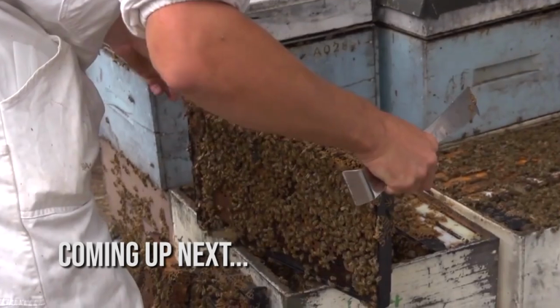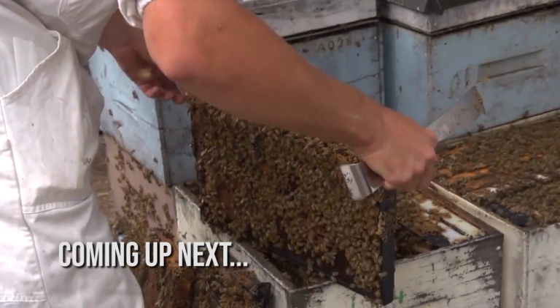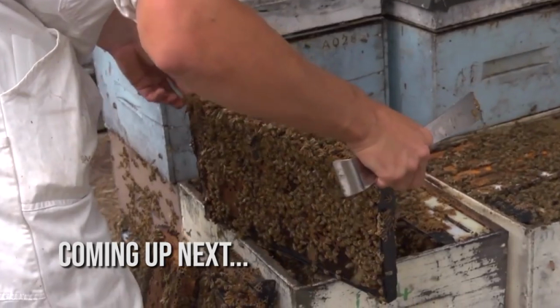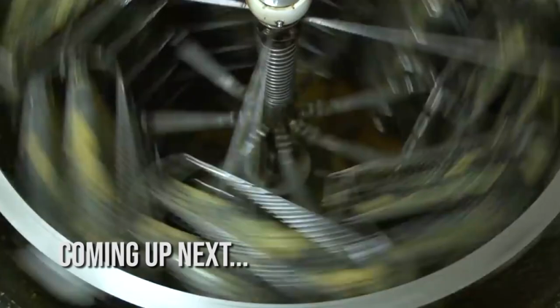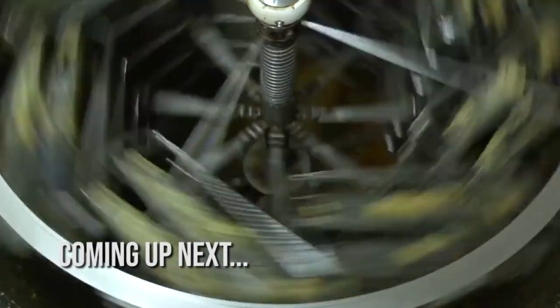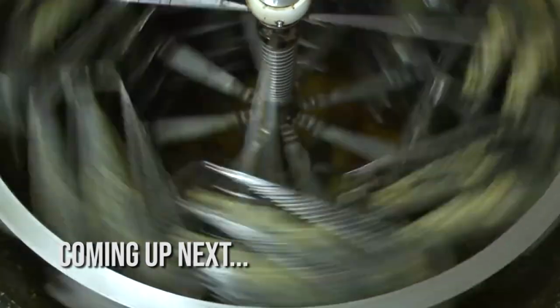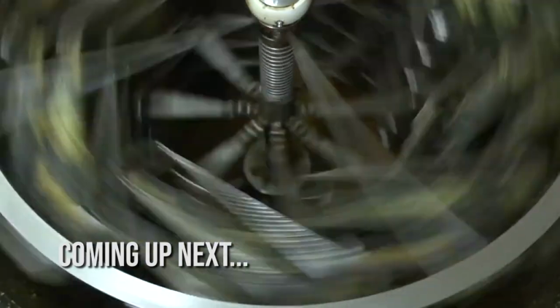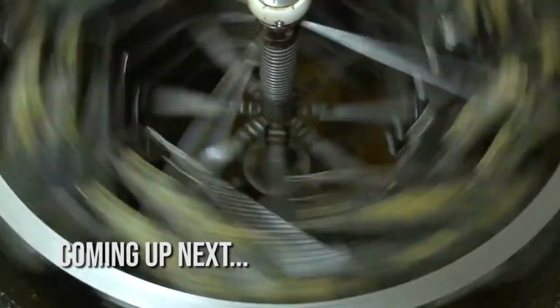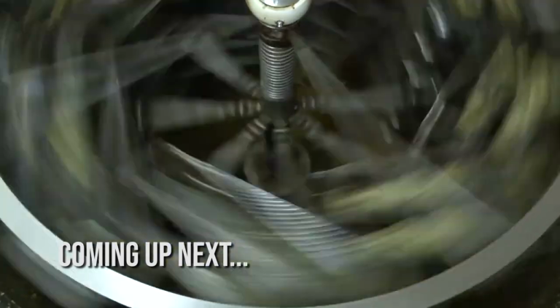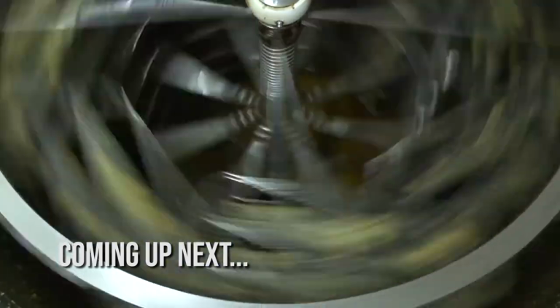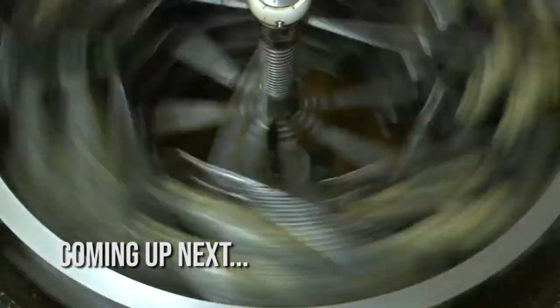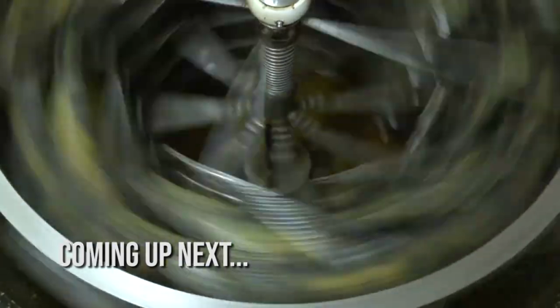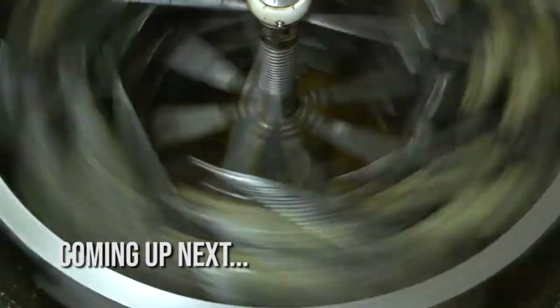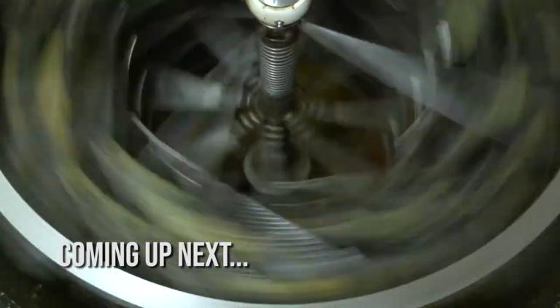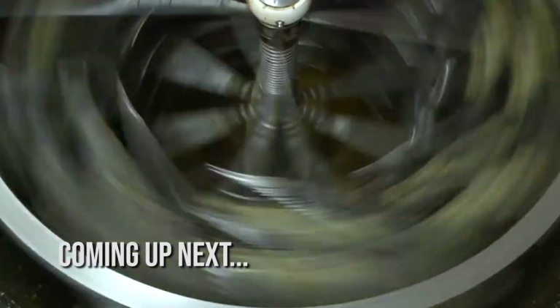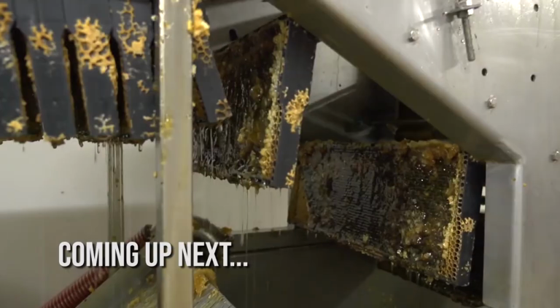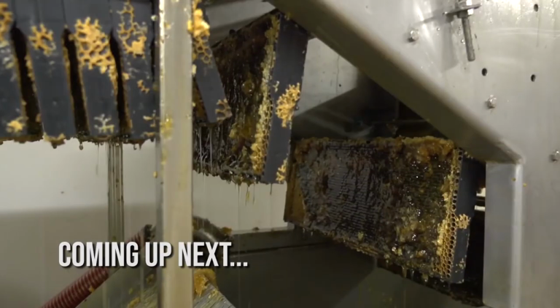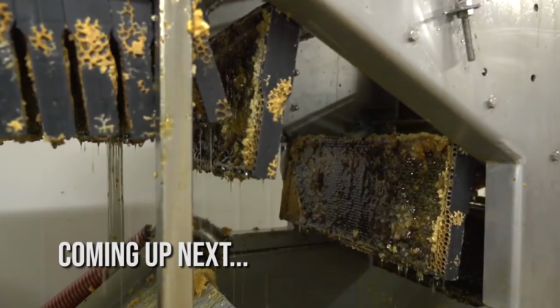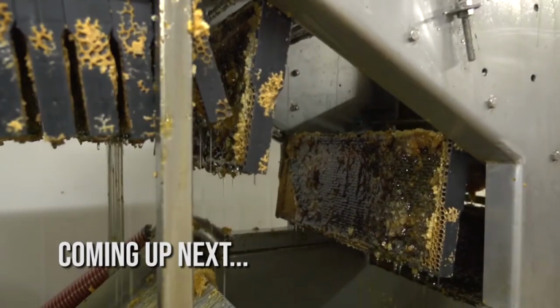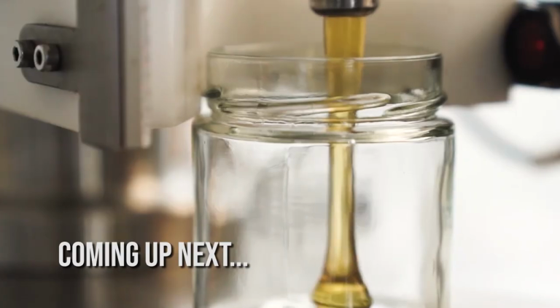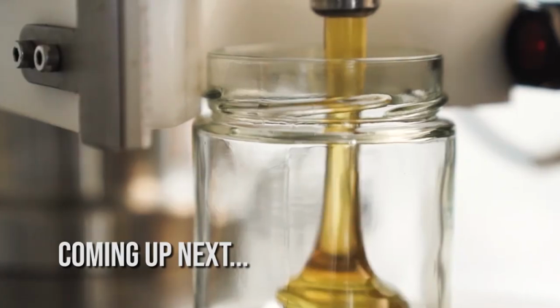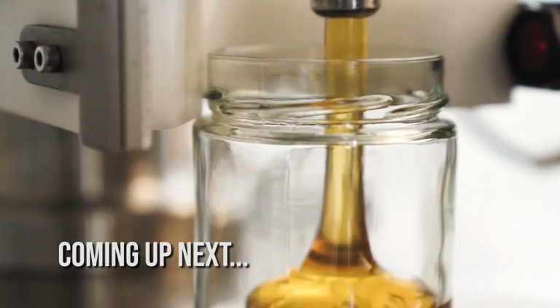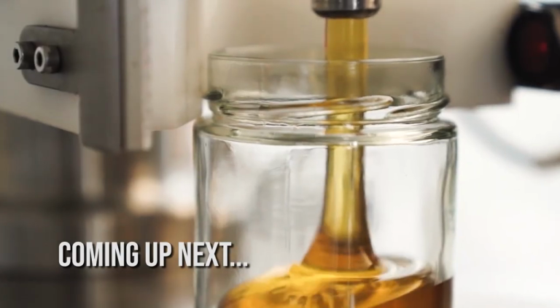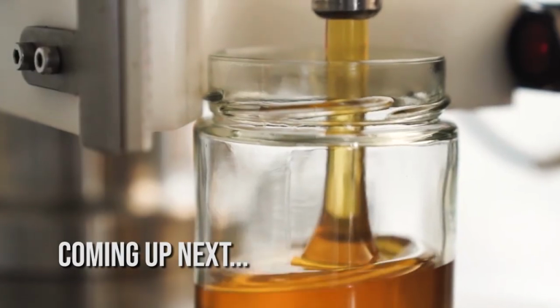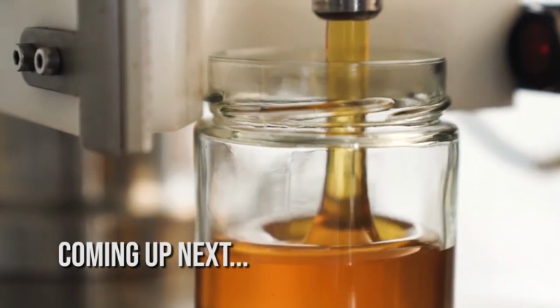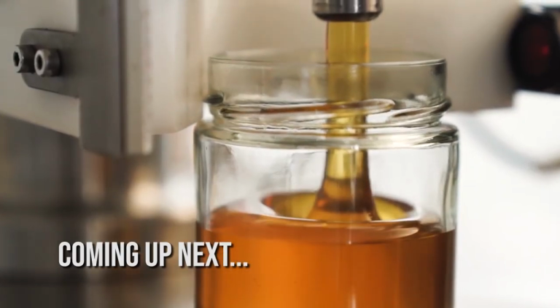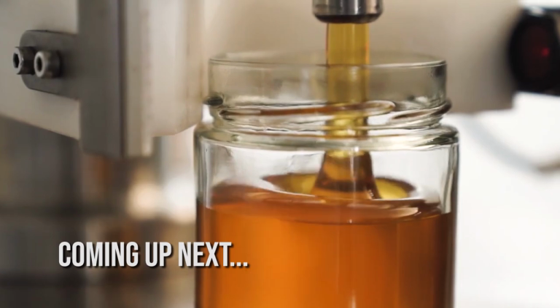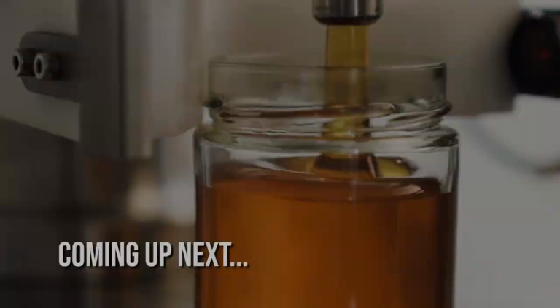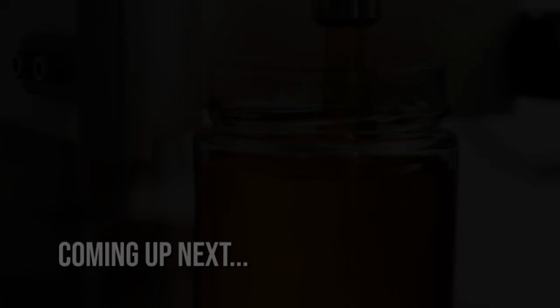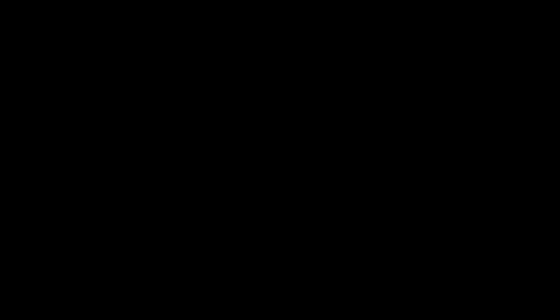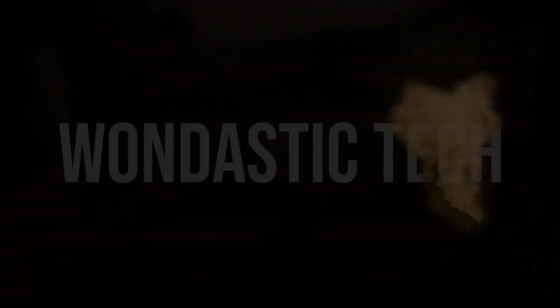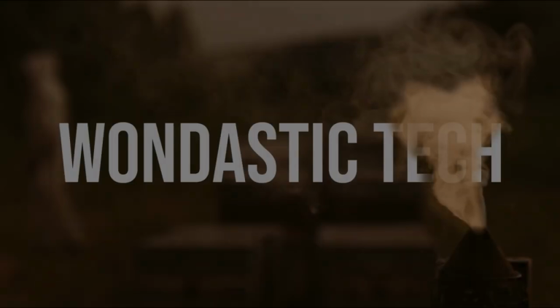Hello, and welcome to my channel. Today, we'll see how honey is cultivated on farms and processed in factories.